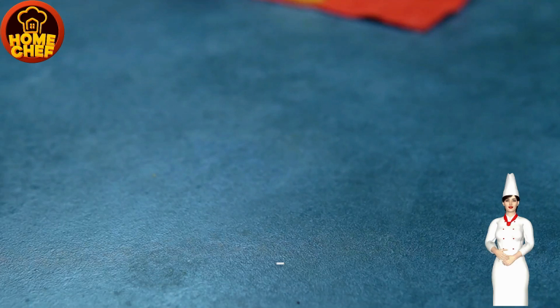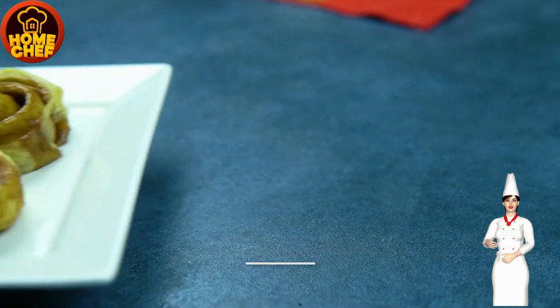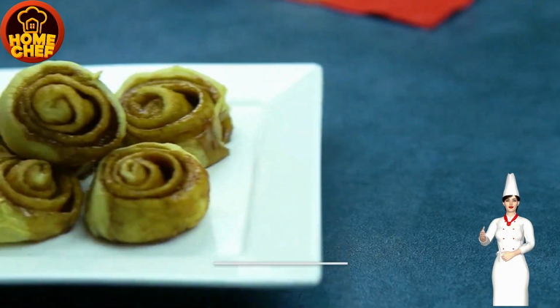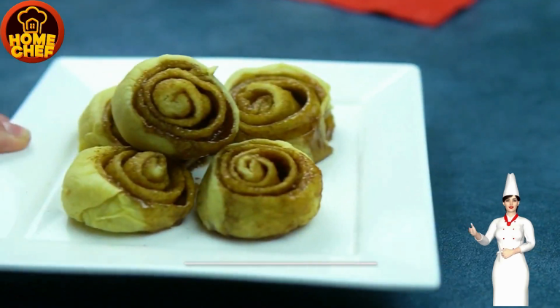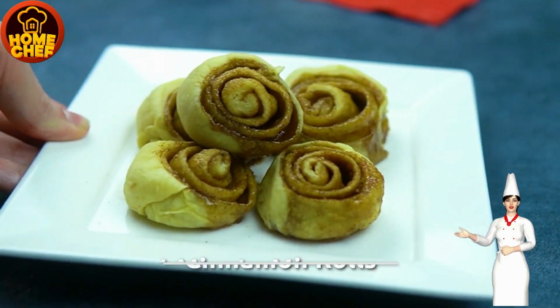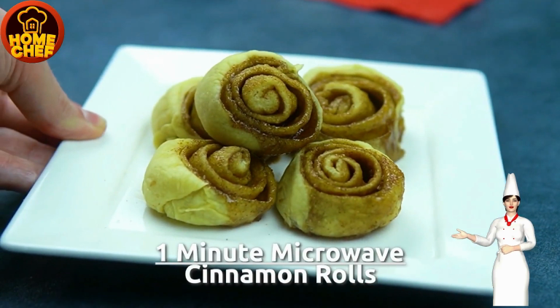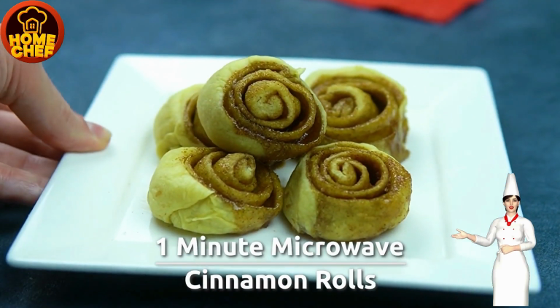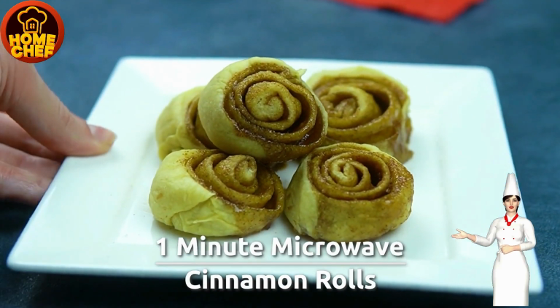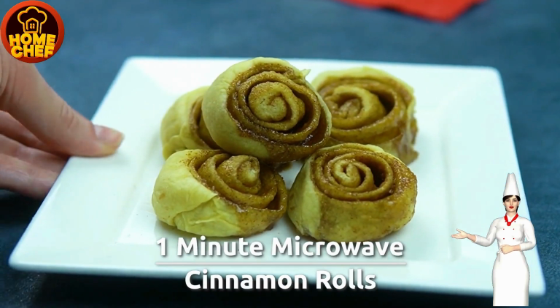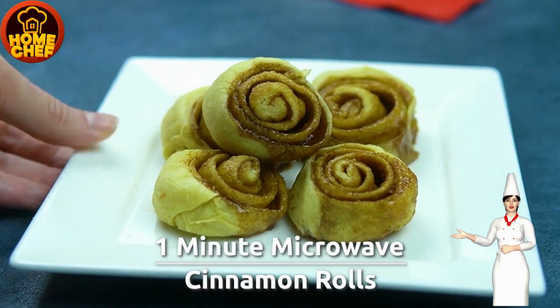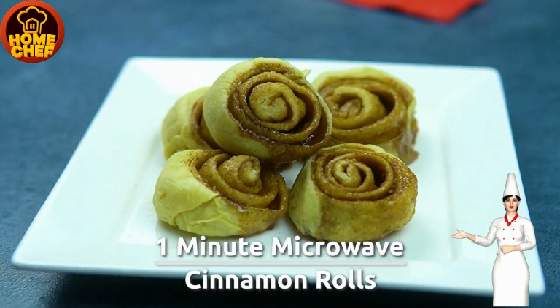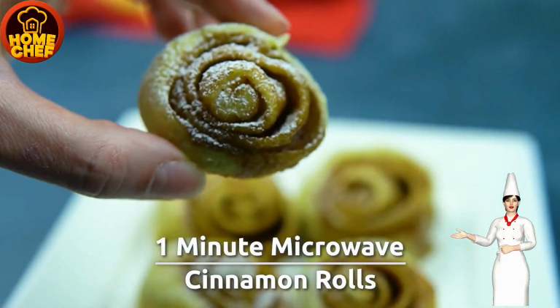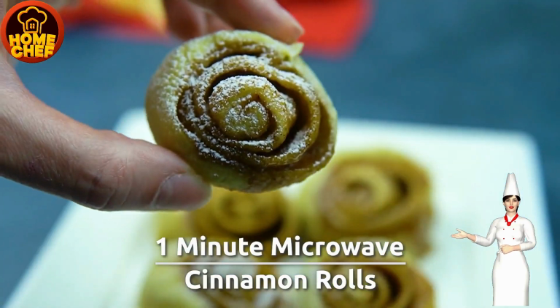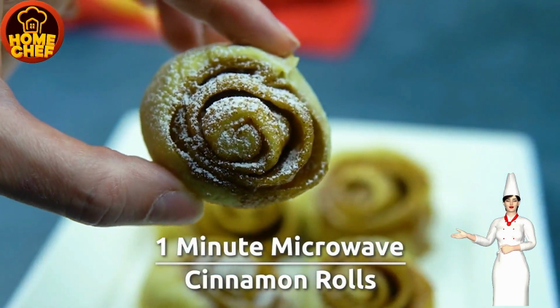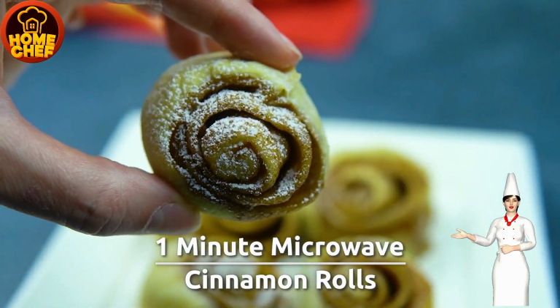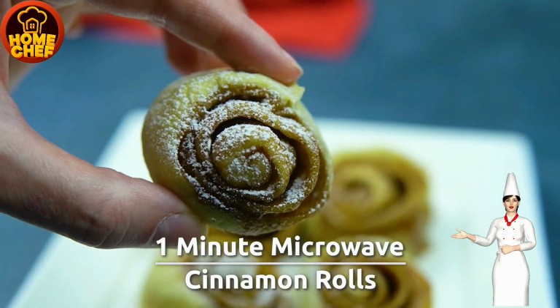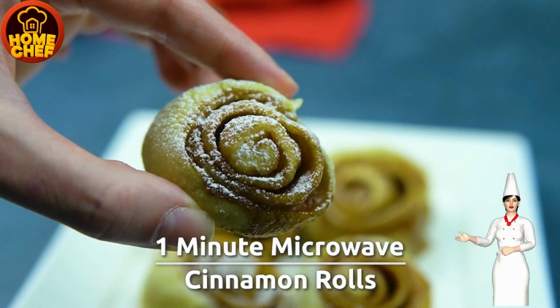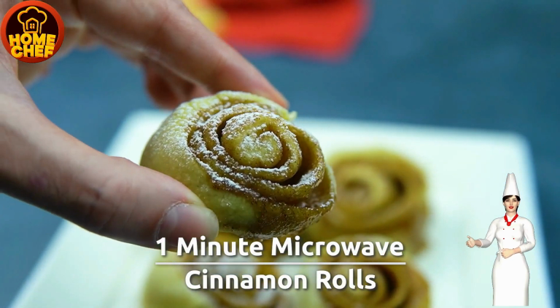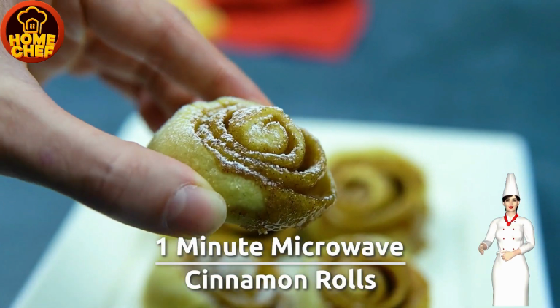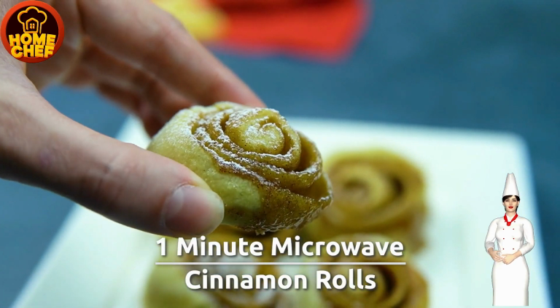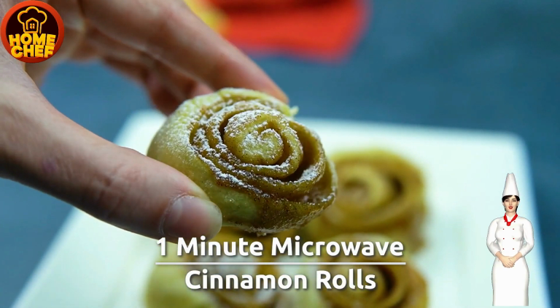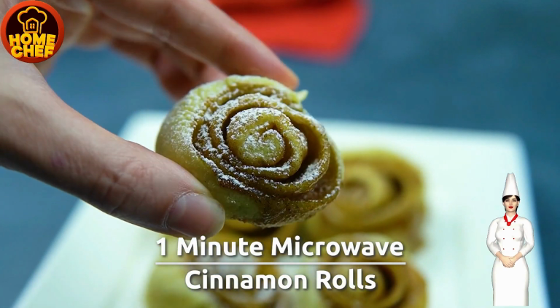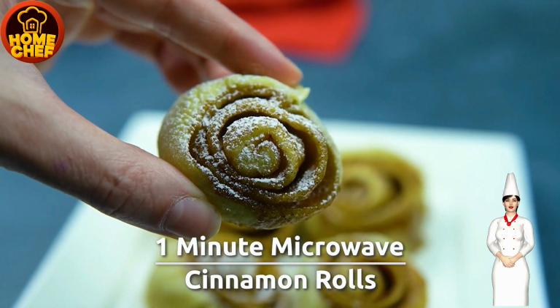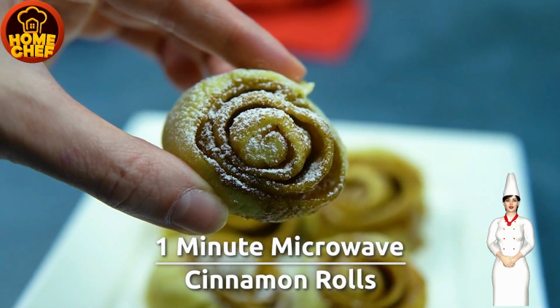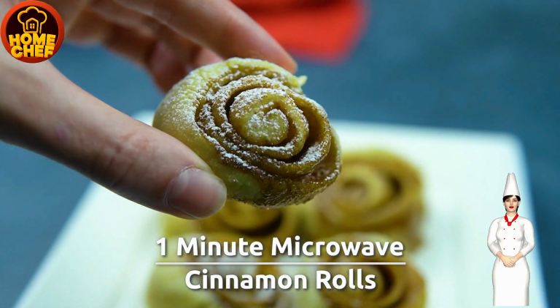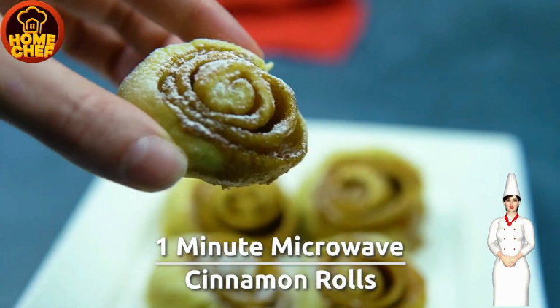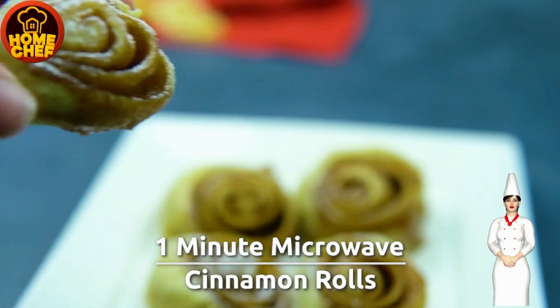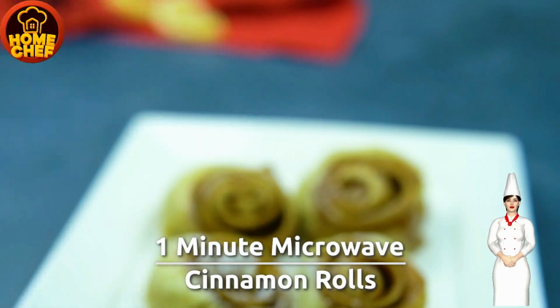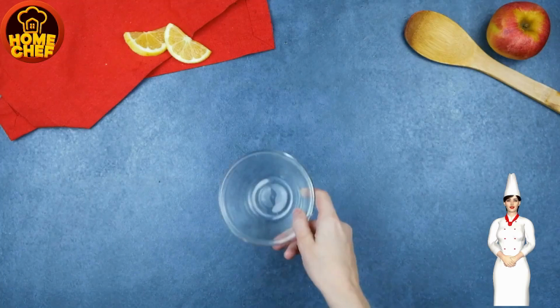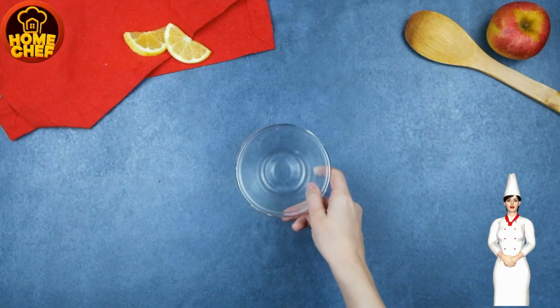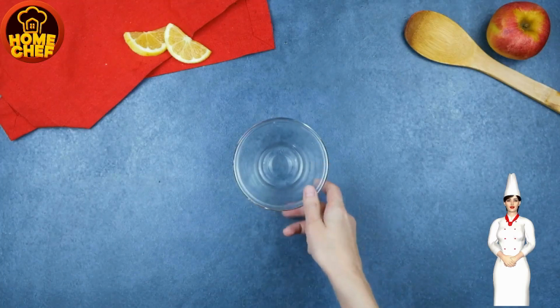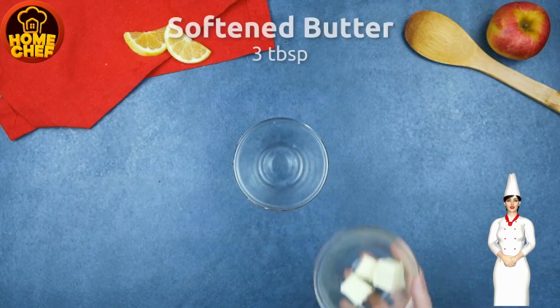Today we're making 5 minute mini cinnamon rolls made with simple homemade dough, coated with cream cheese glaze.